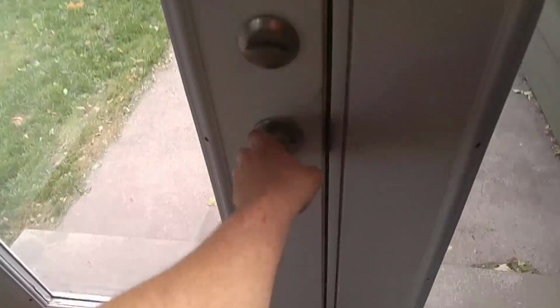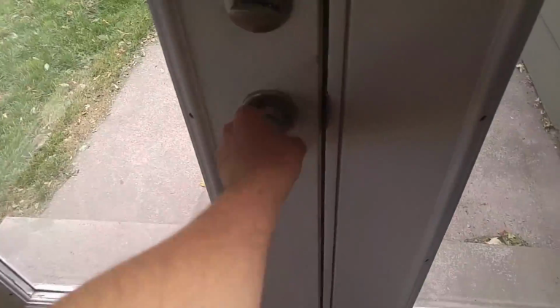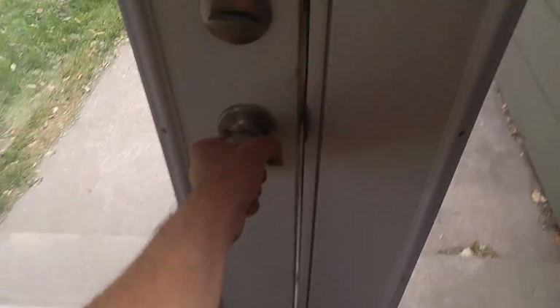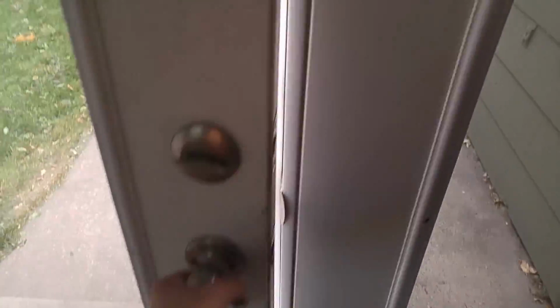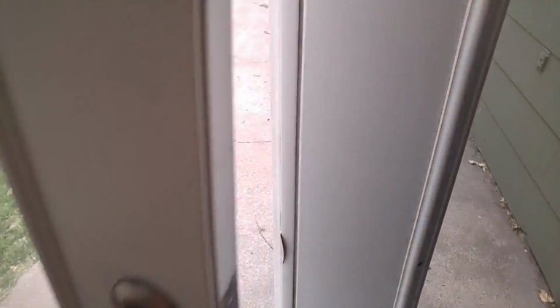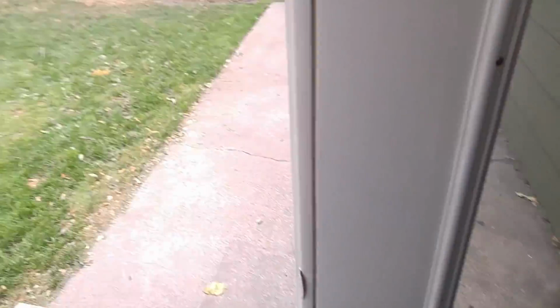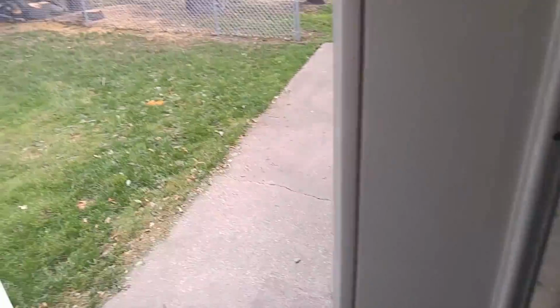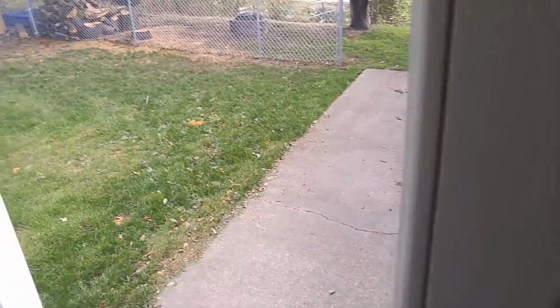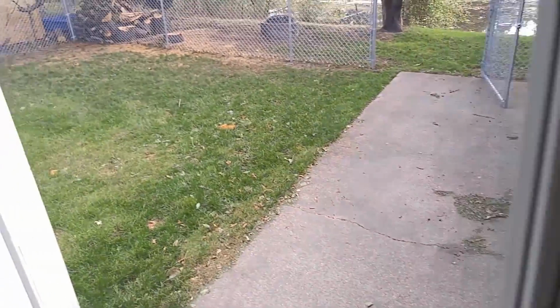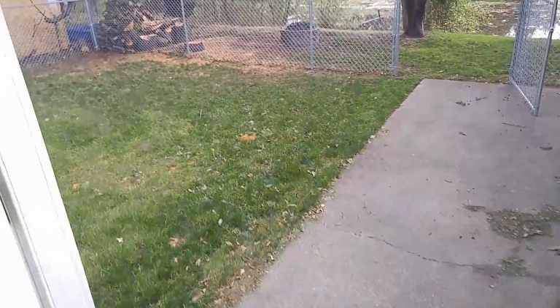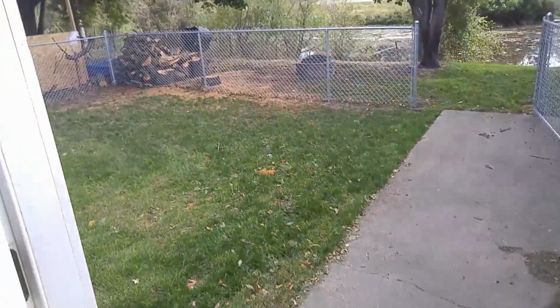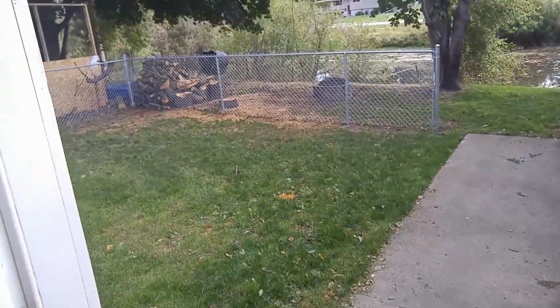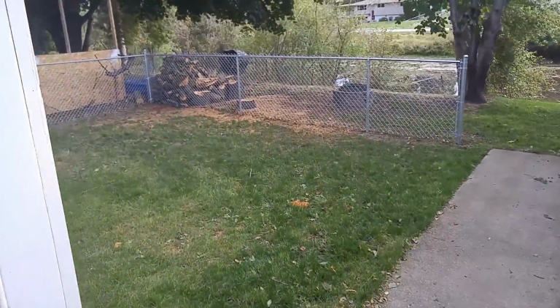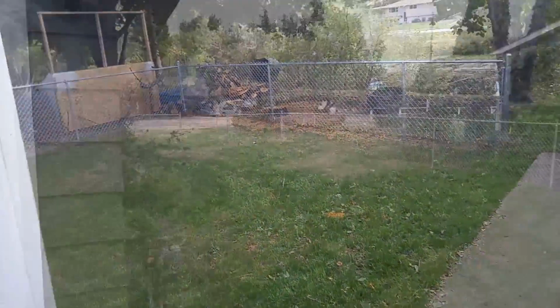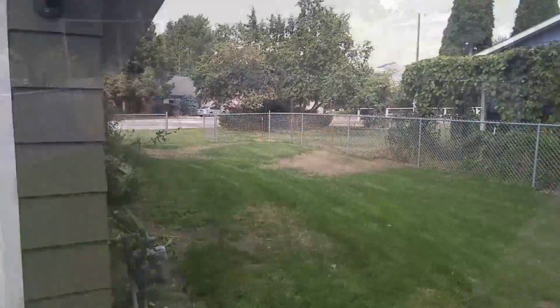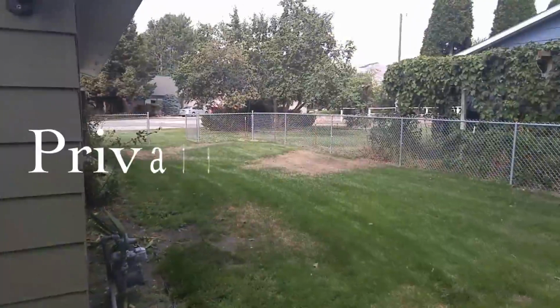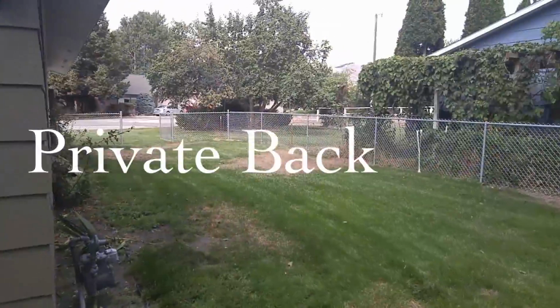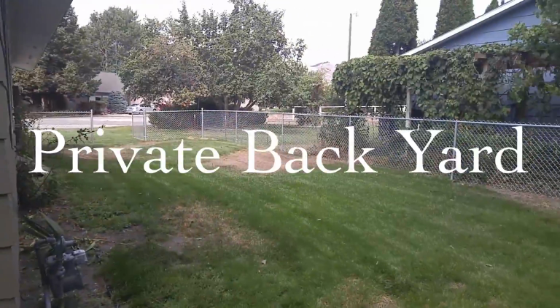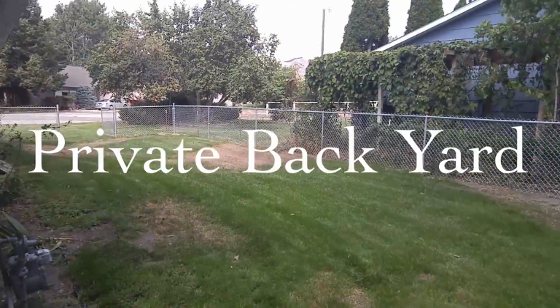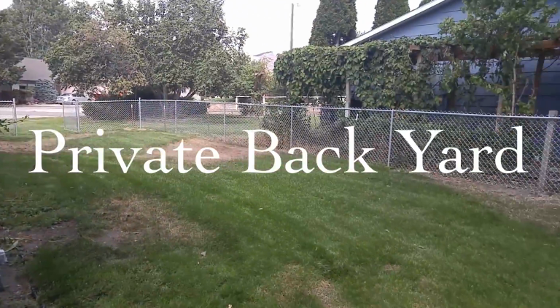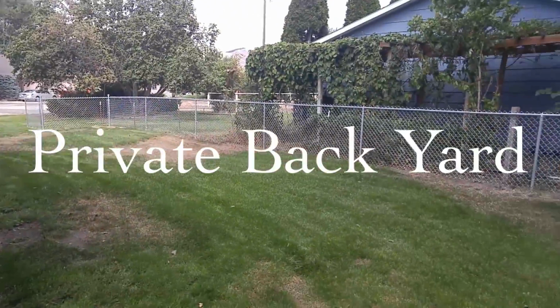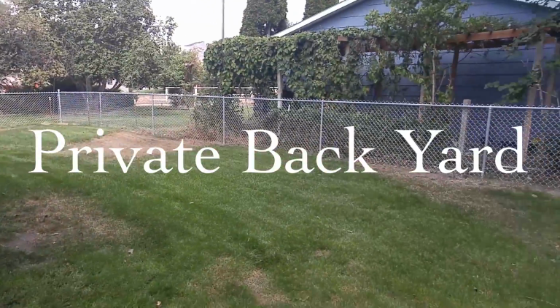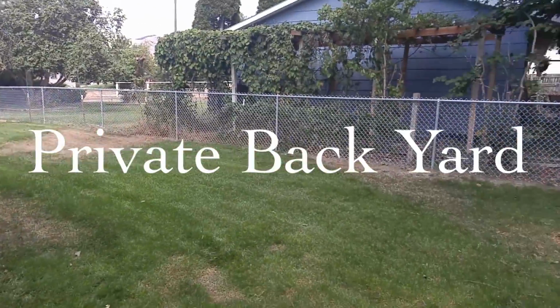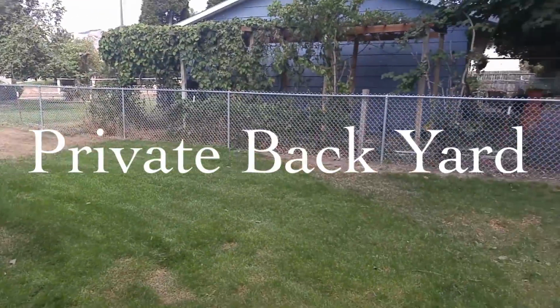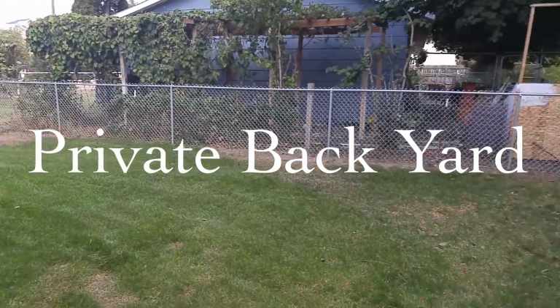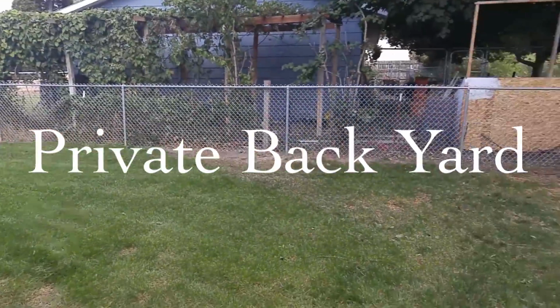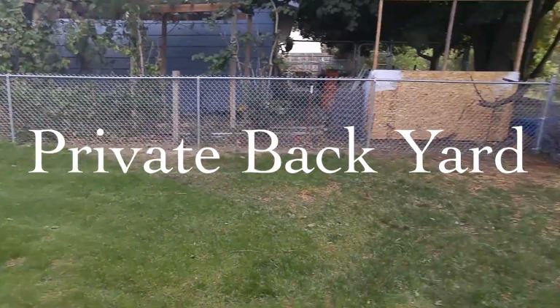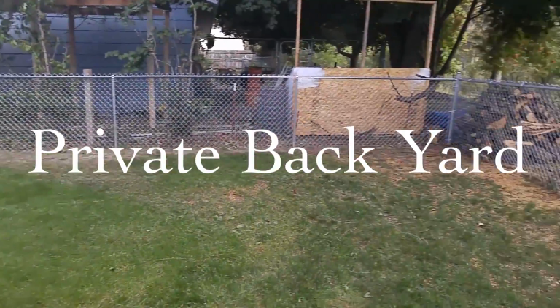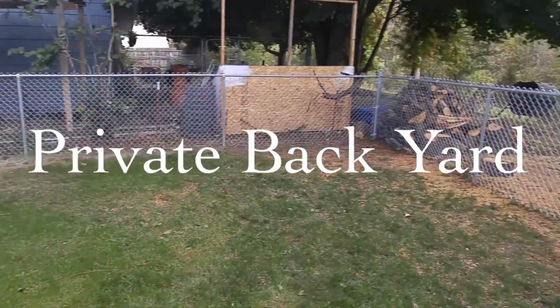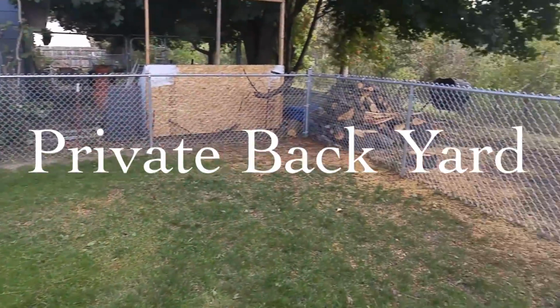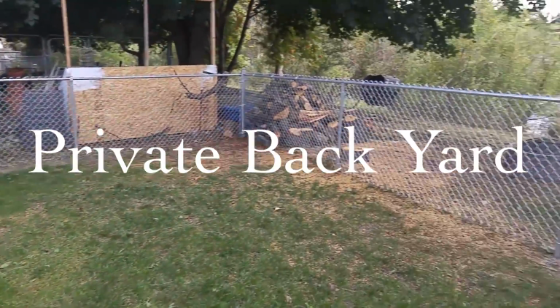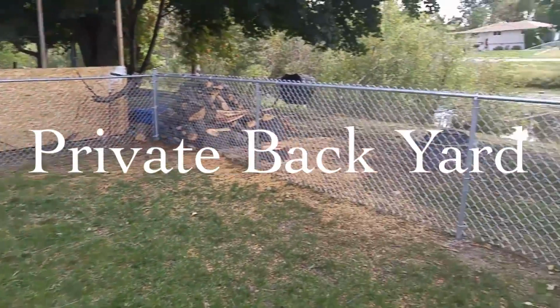Step out the back patio to a fenced backyard, an outdoor fire pit, and private access to Lolo Lake.